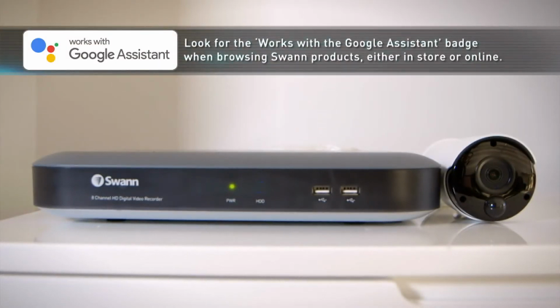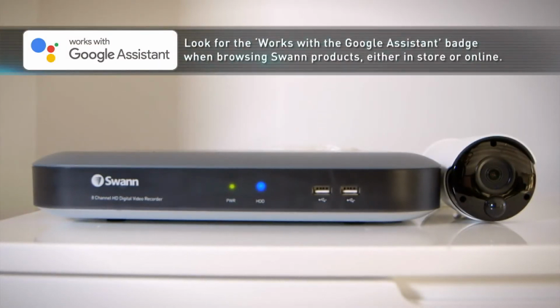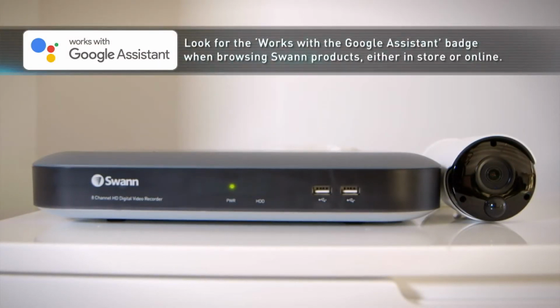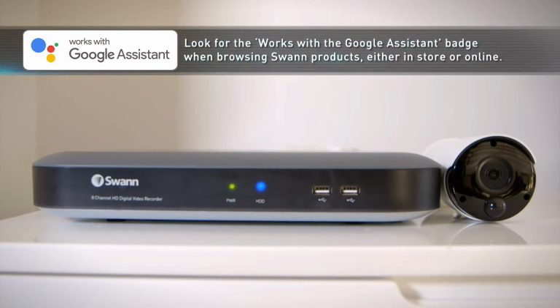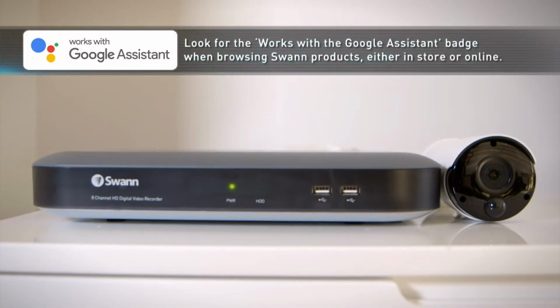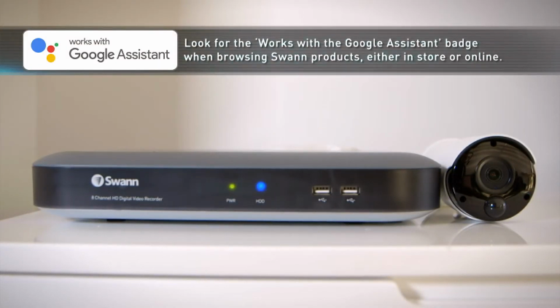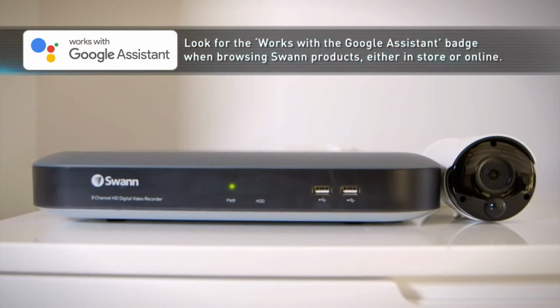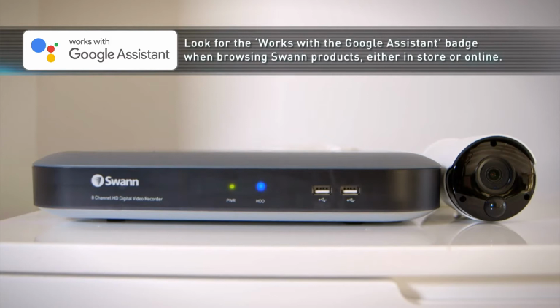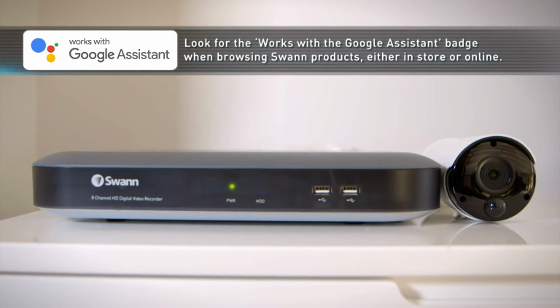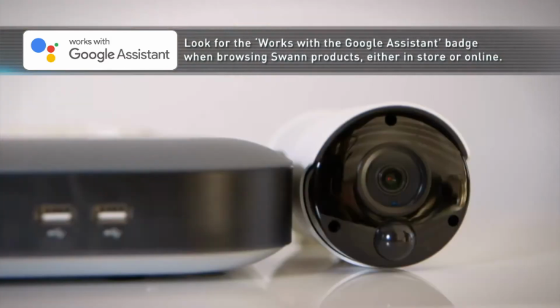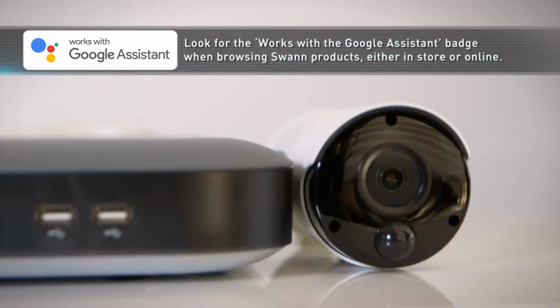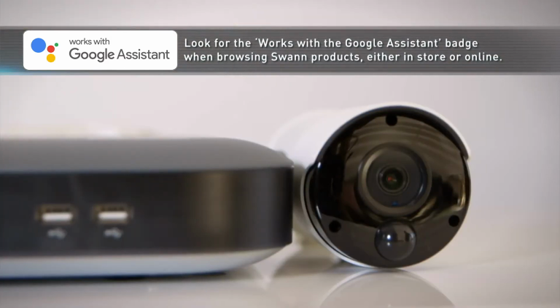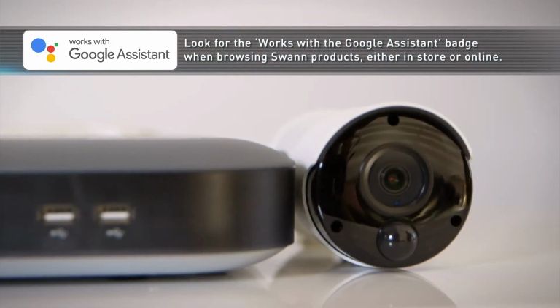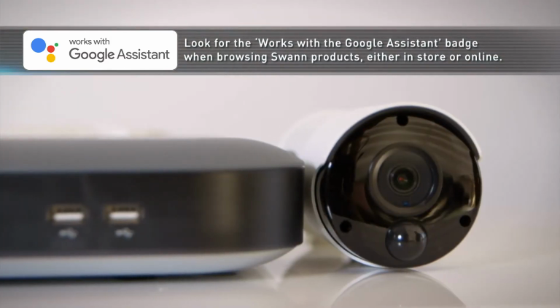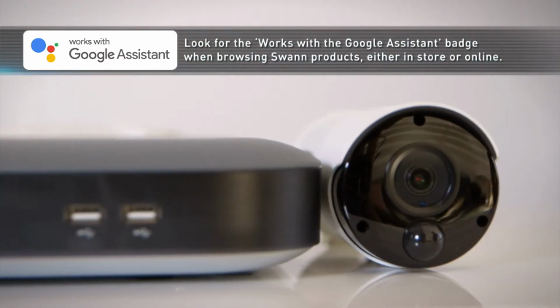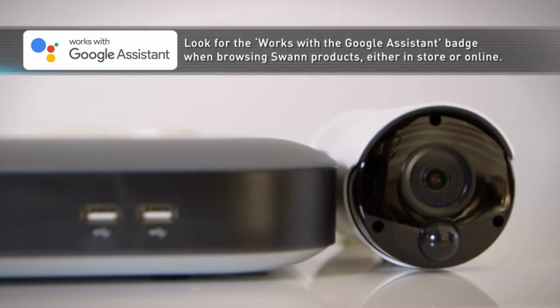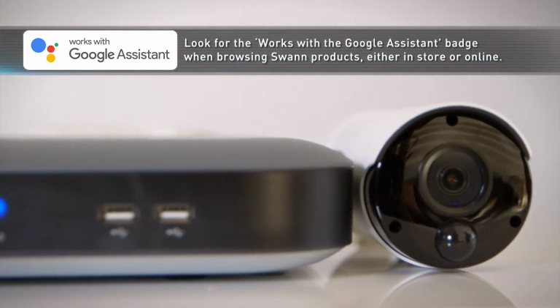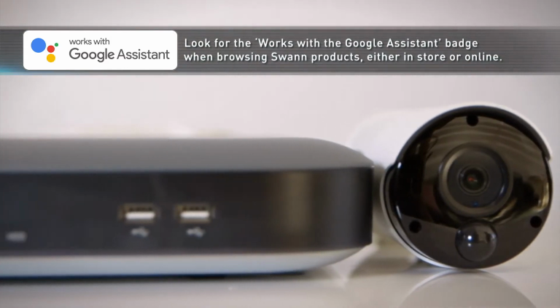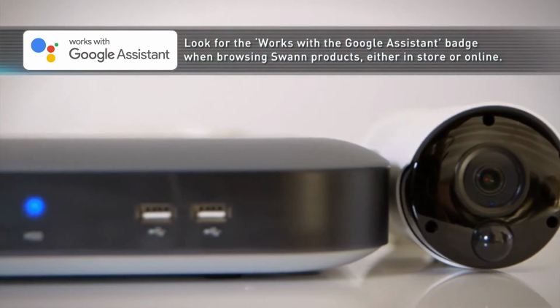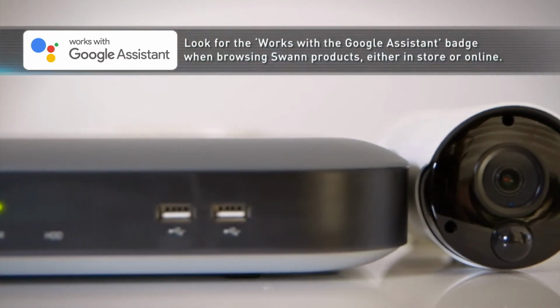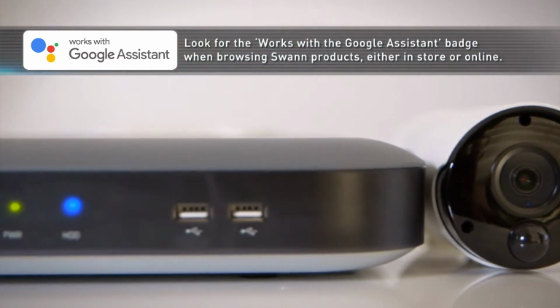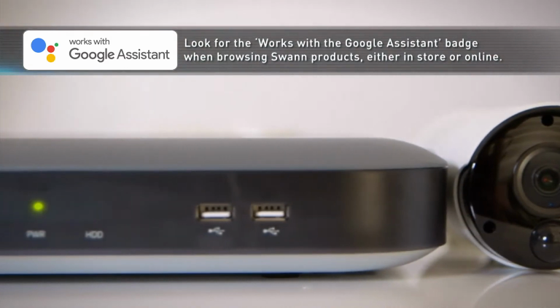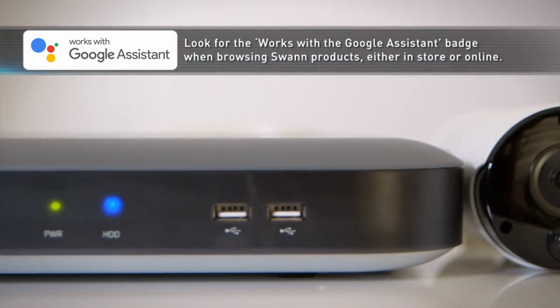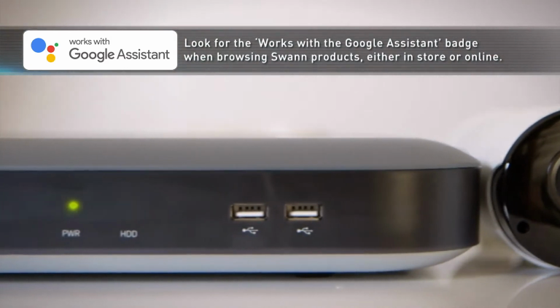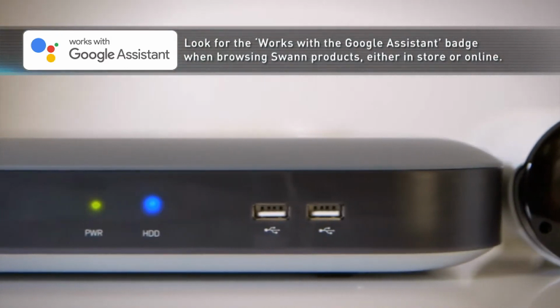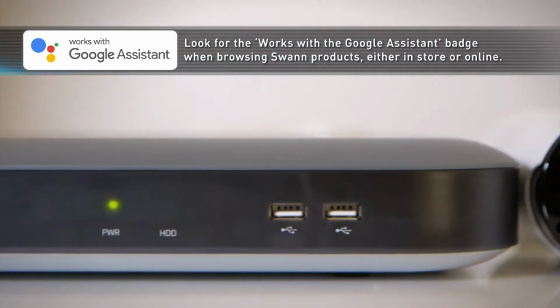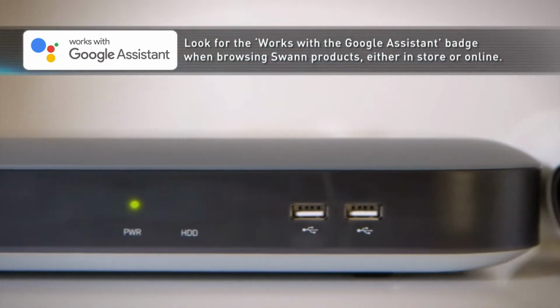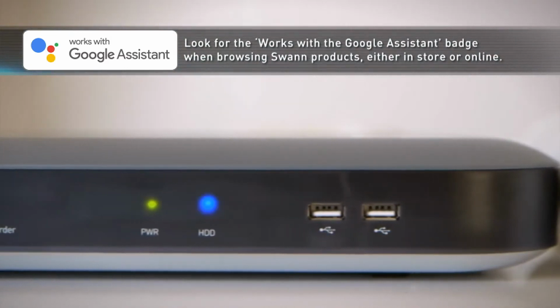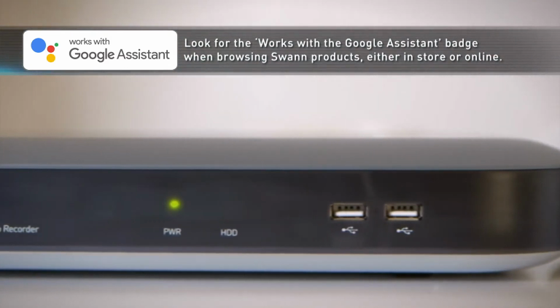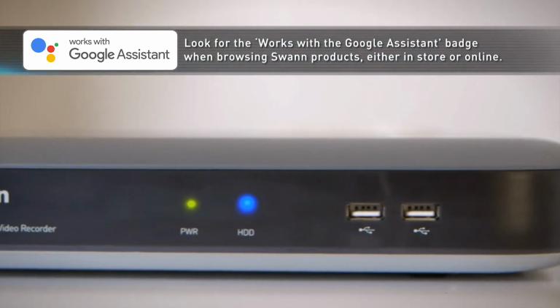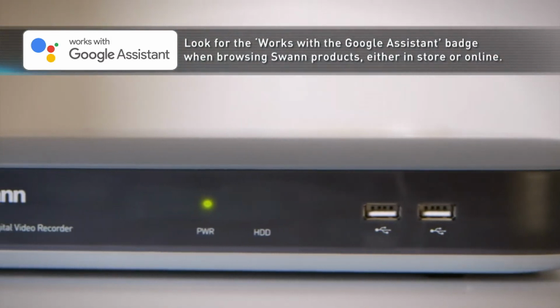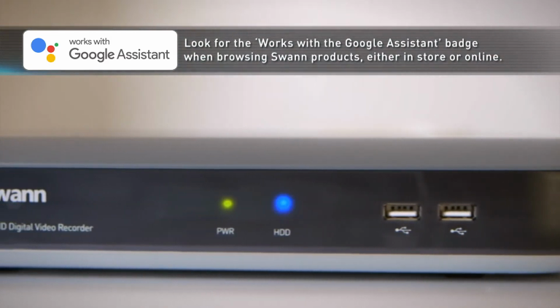Use your voice to watch a specific camera live on your TV, or ask it to let the dogs out.